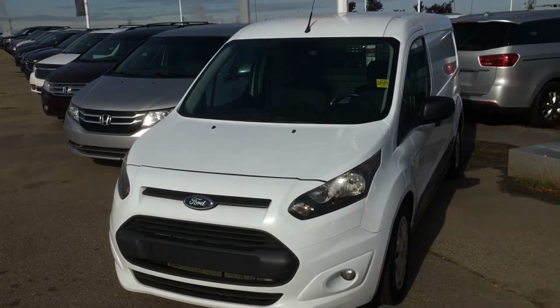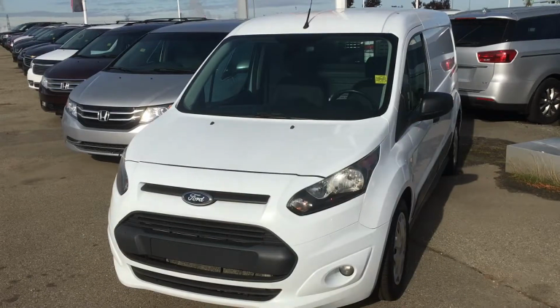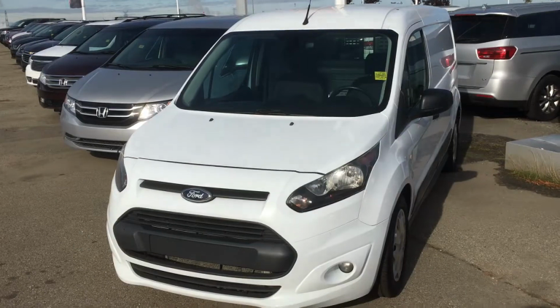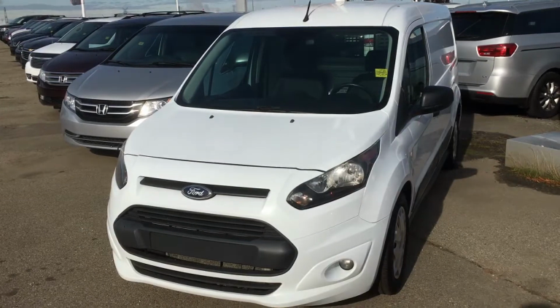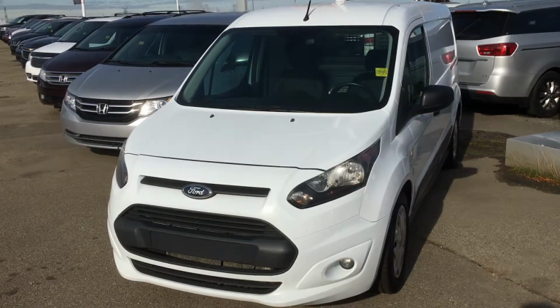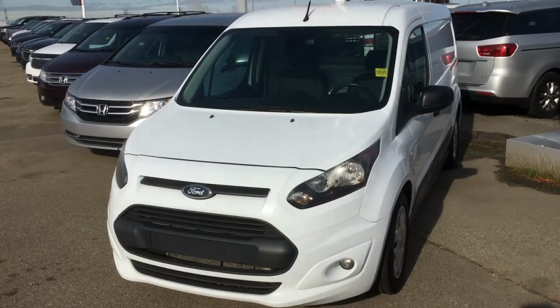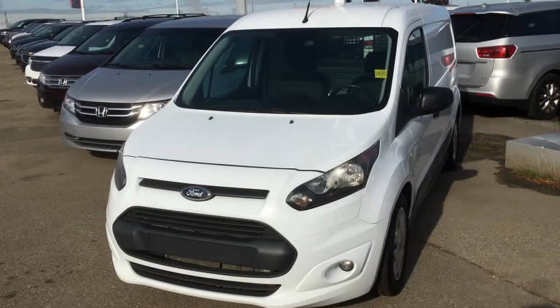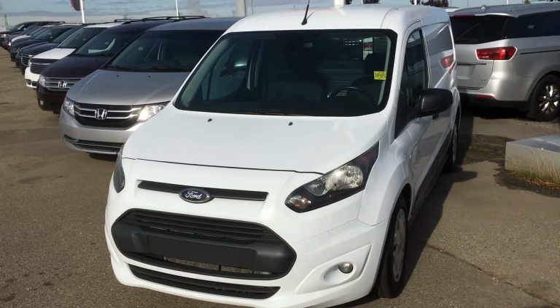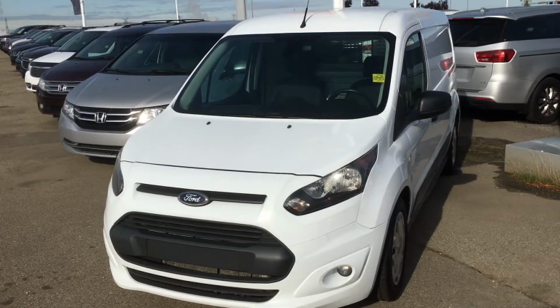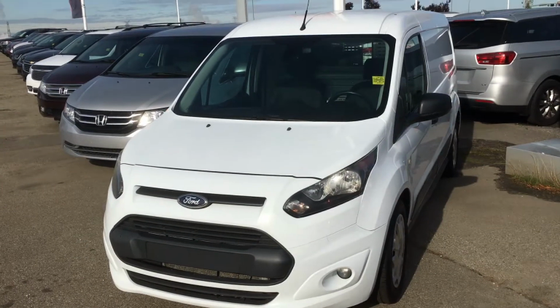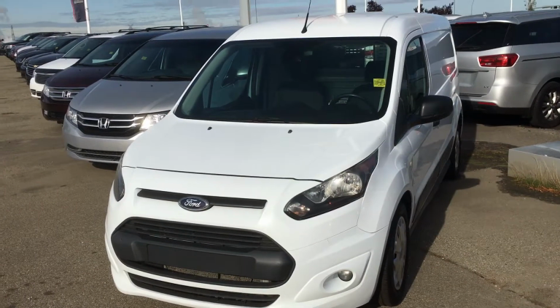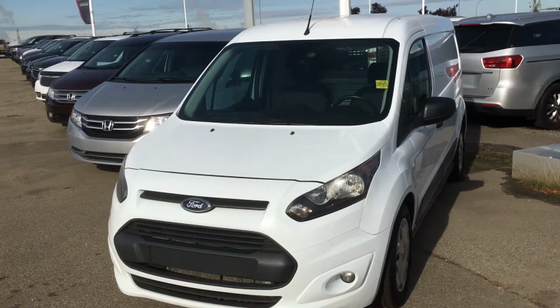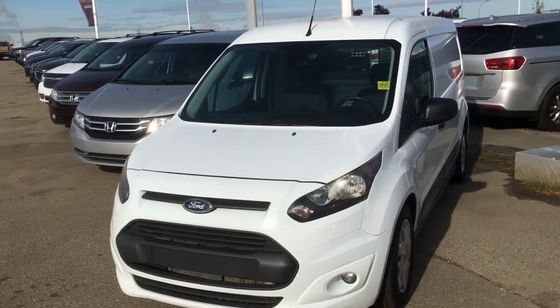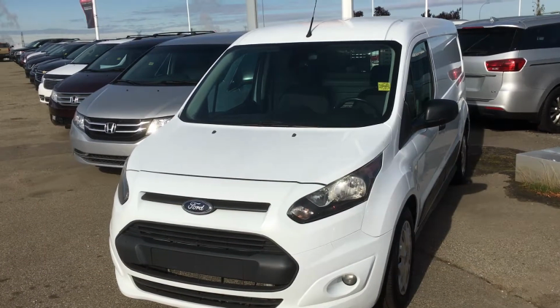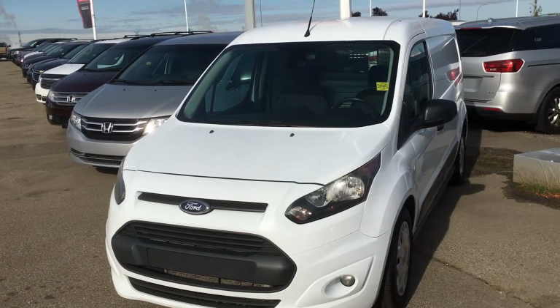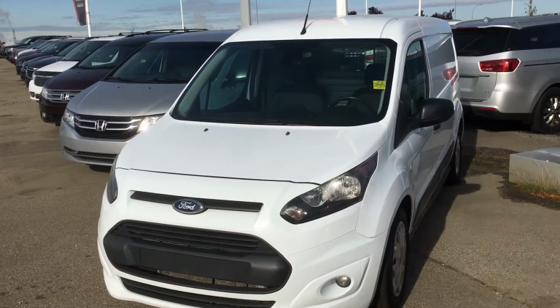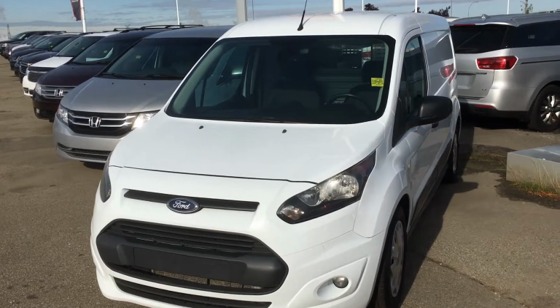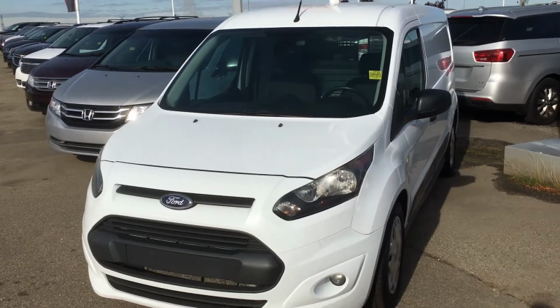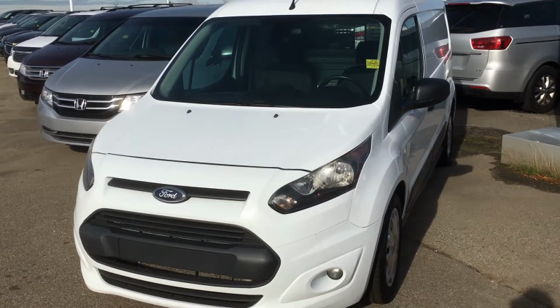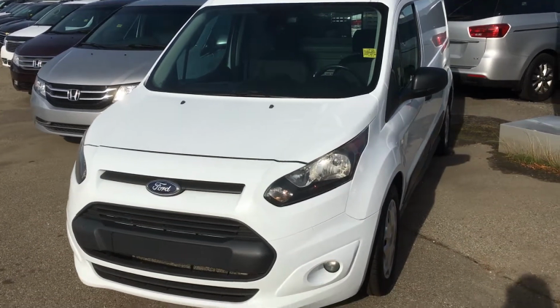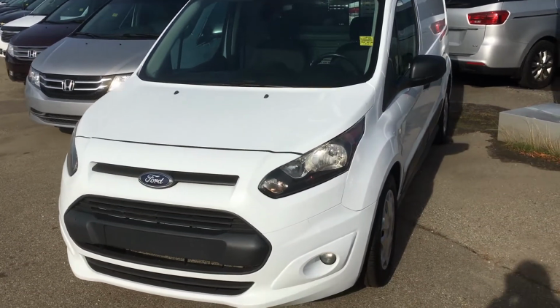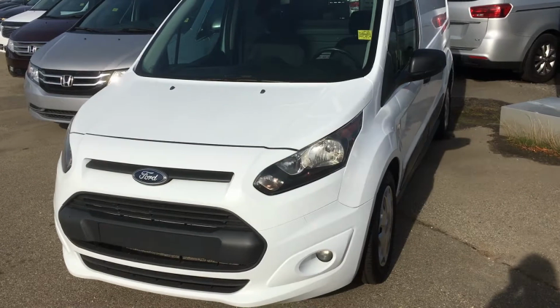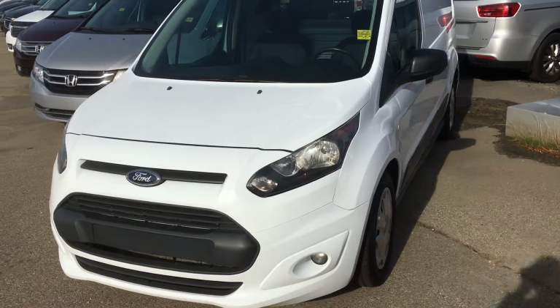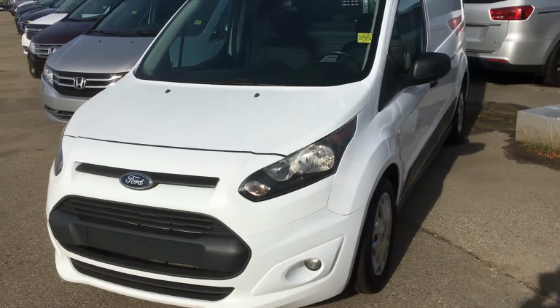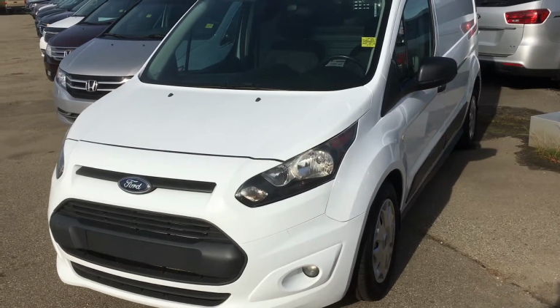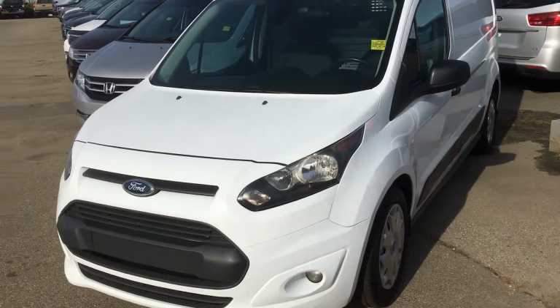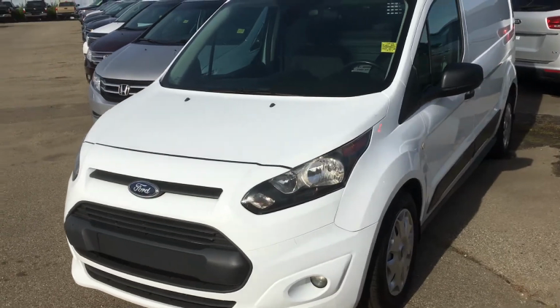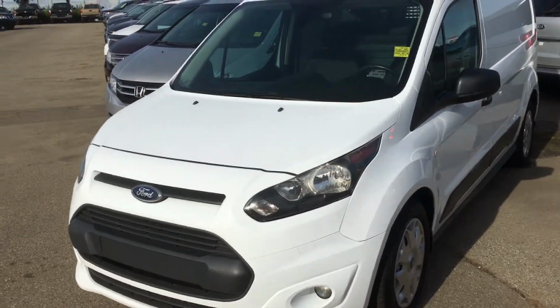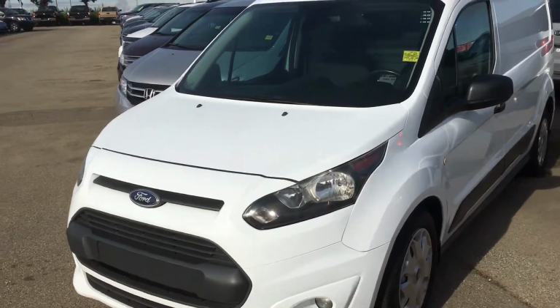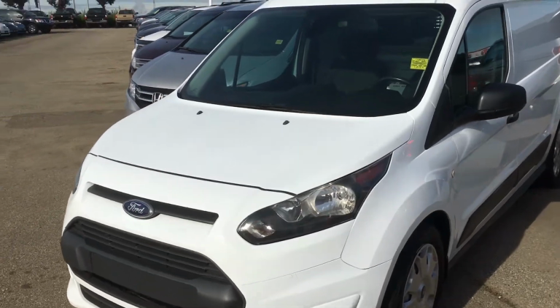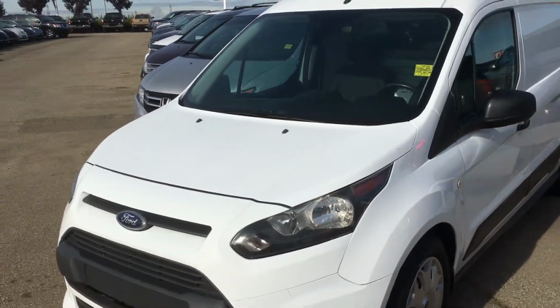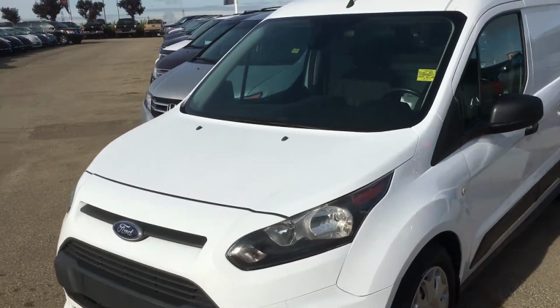Hello Neil, this is Gordon from Sheridan Nissan and I'm showing you the 2014 Ford Transit Connect — it's the XLT model.